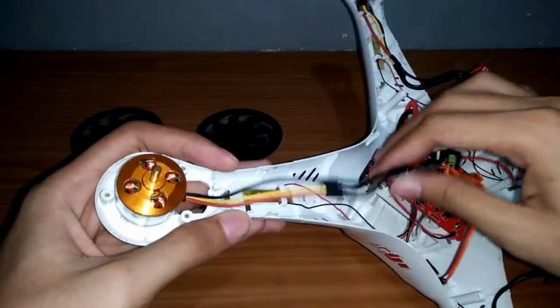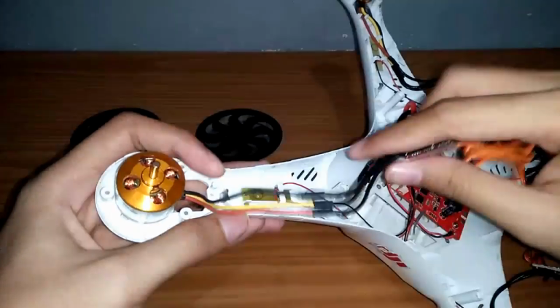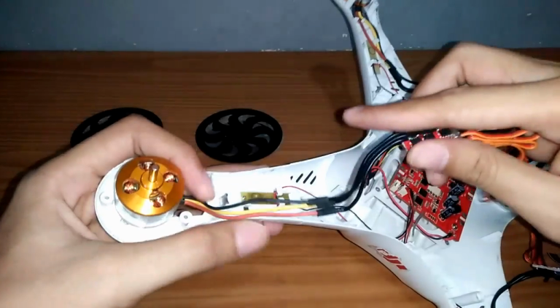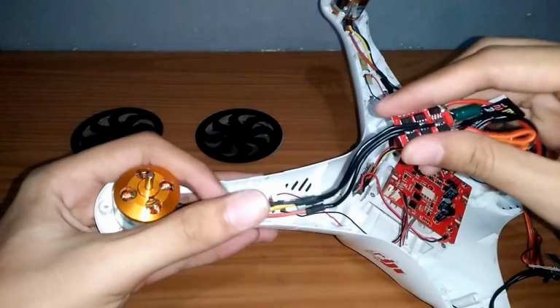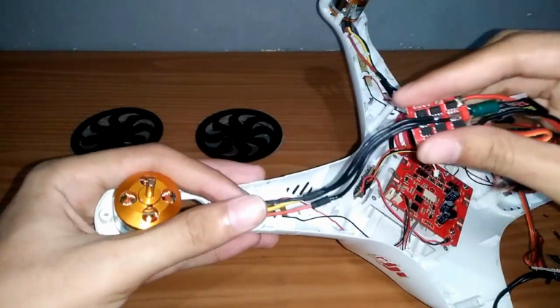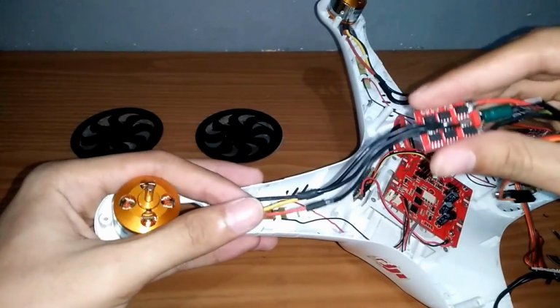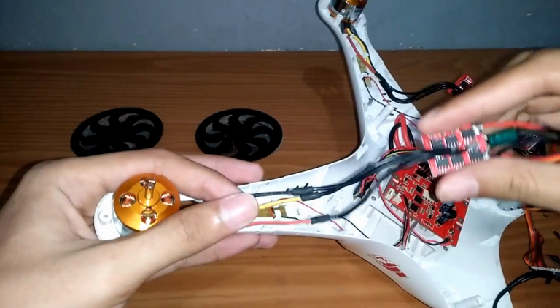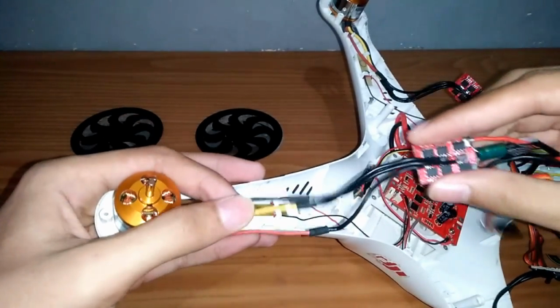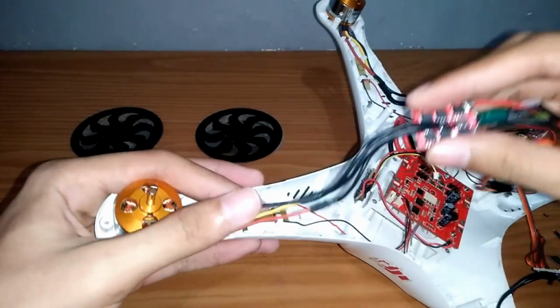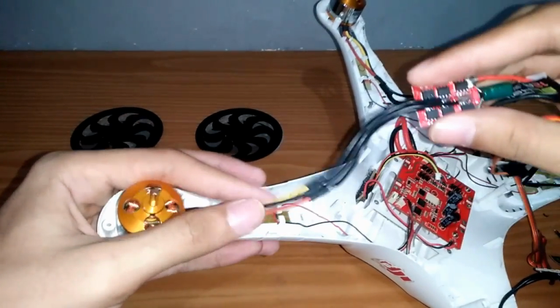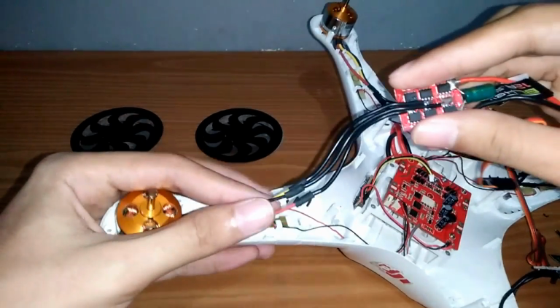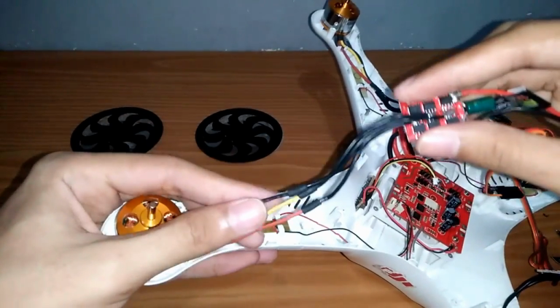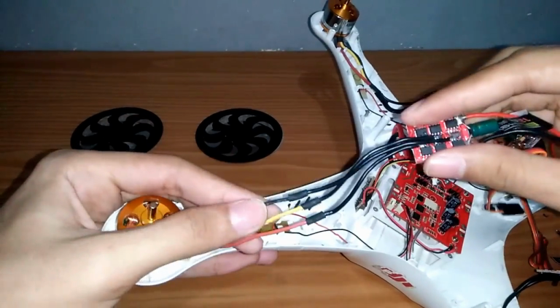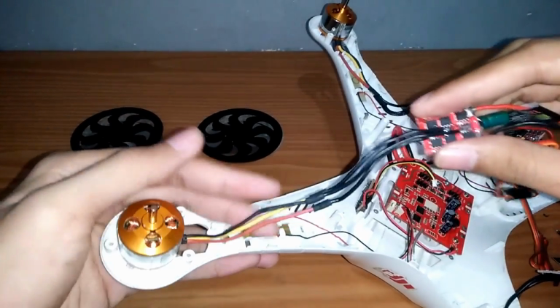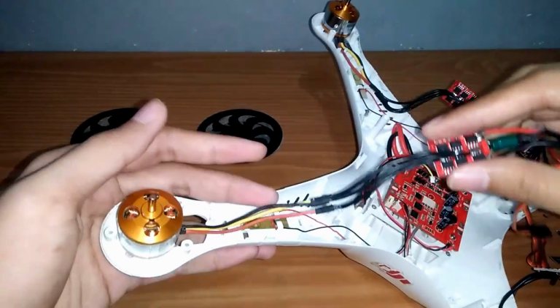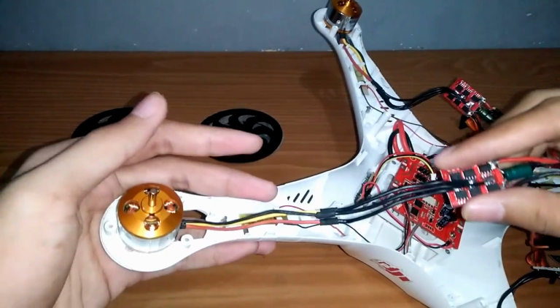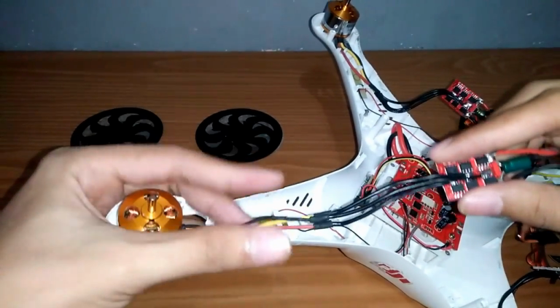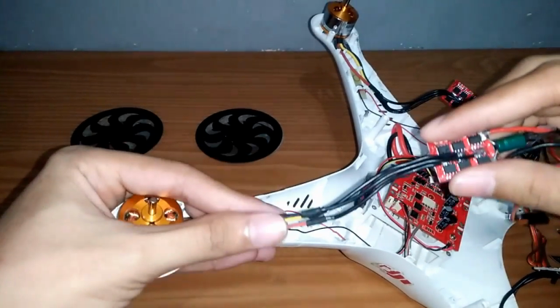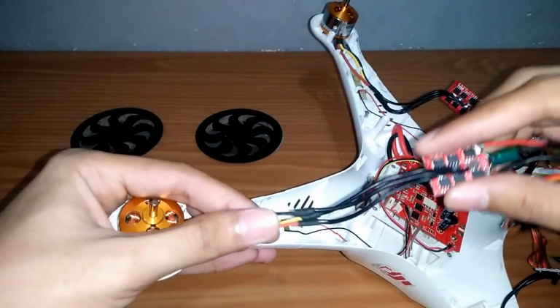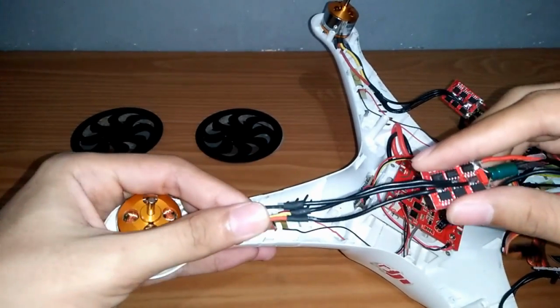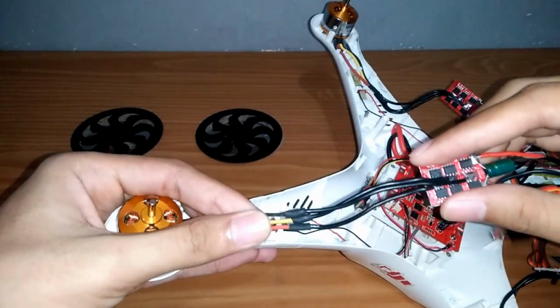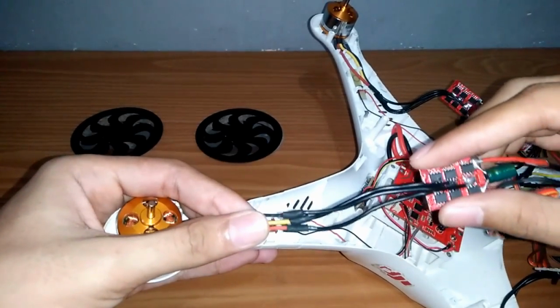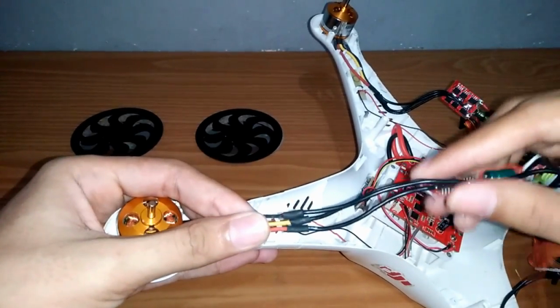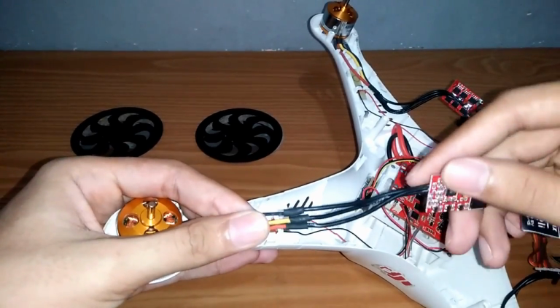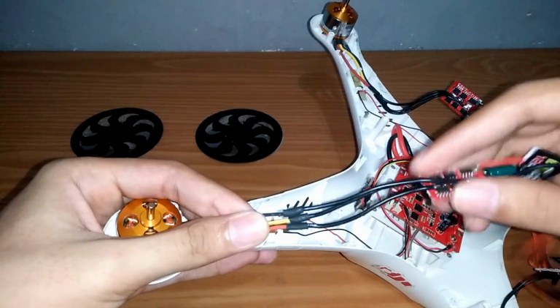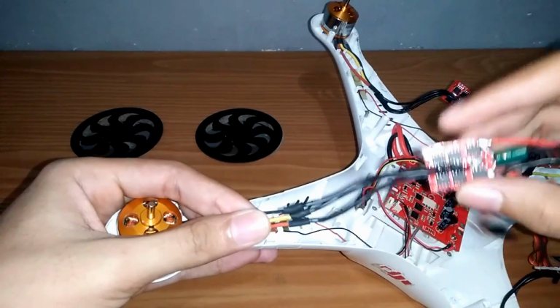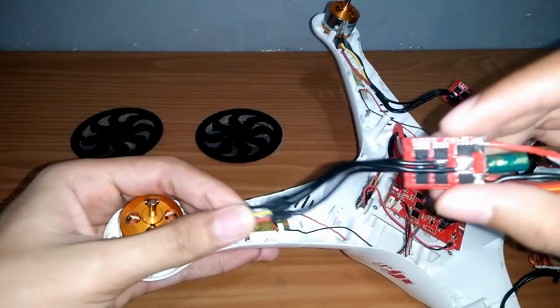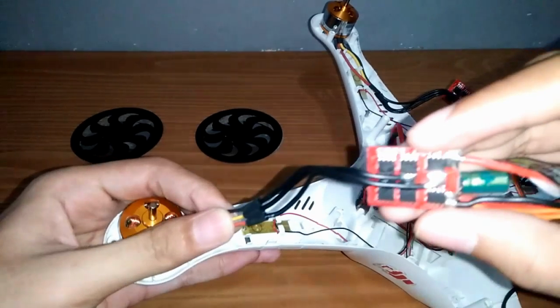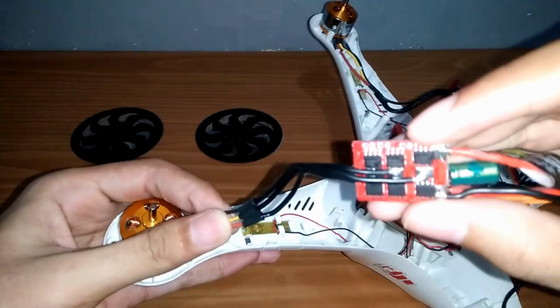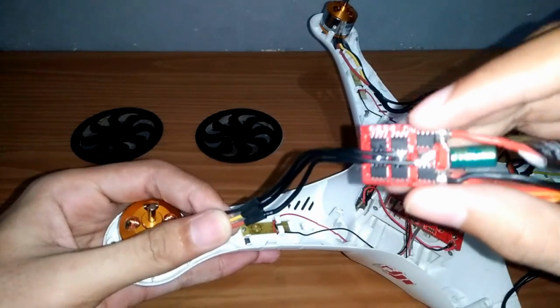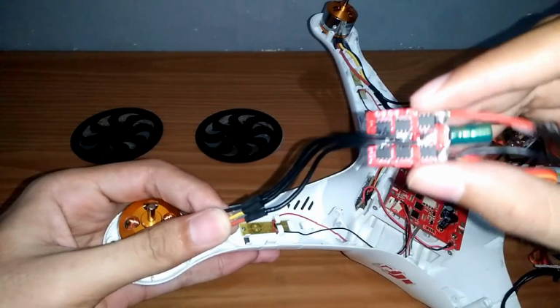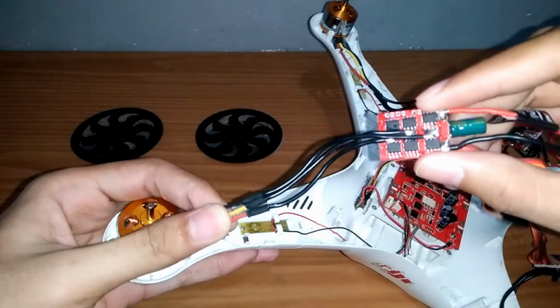Lalu hubungkan motor ke ESC dengan tepat, karena nantinya berpengaruh ke arah mana motor berputar.